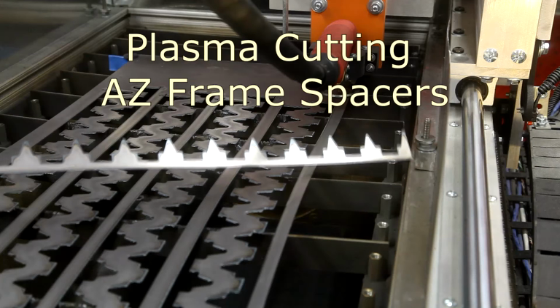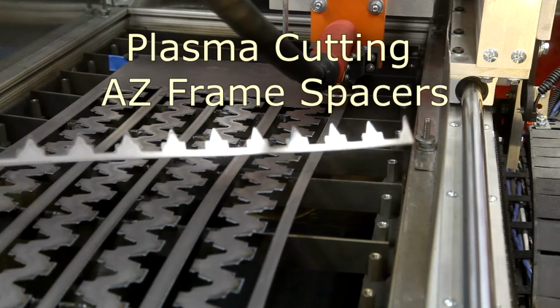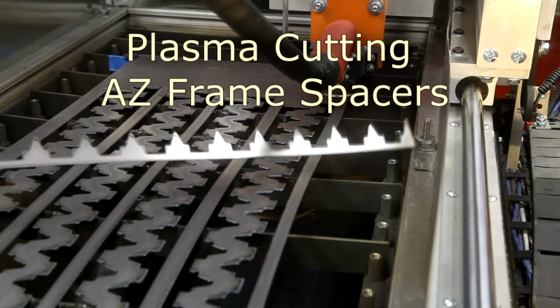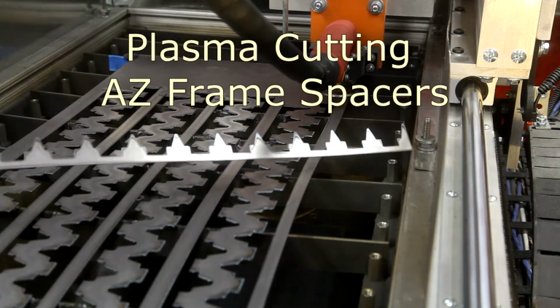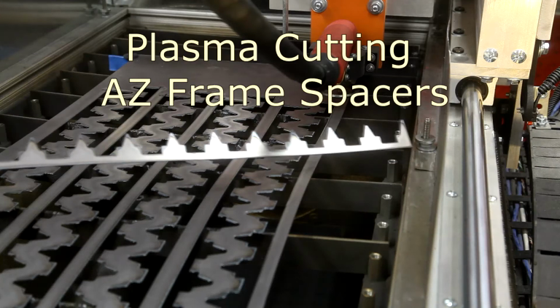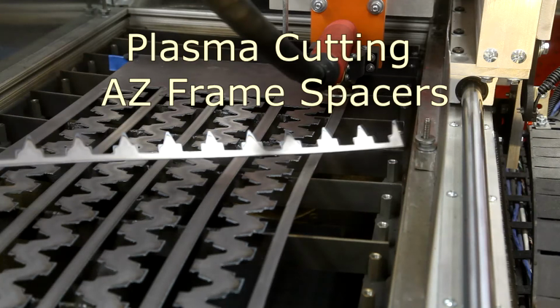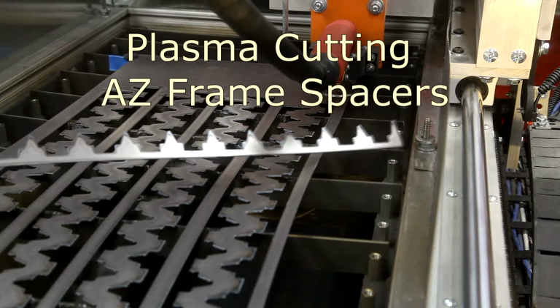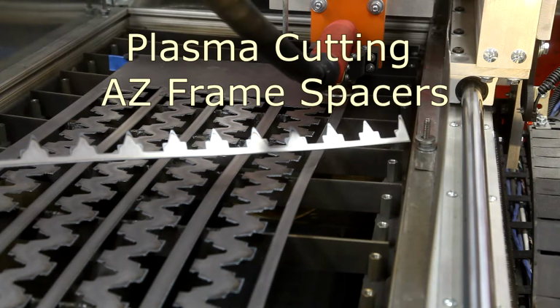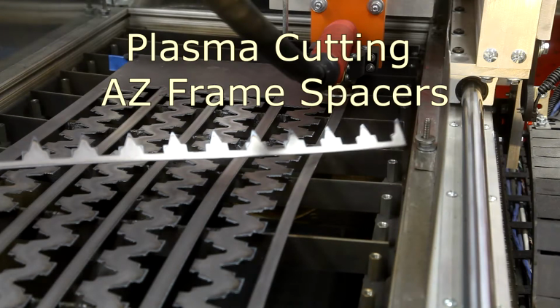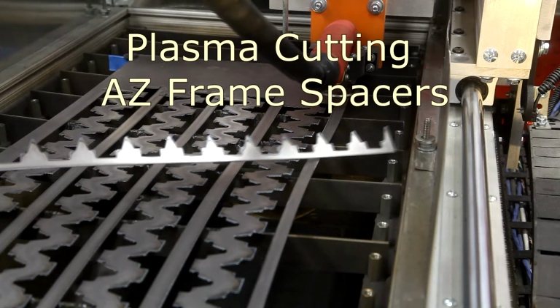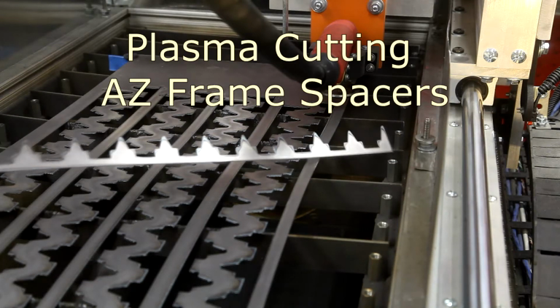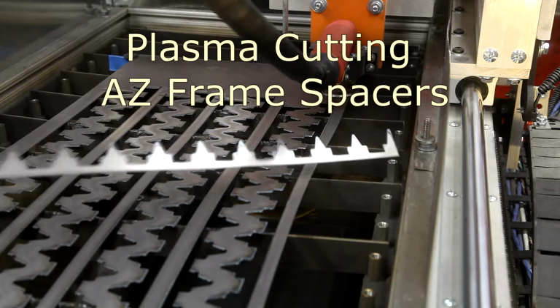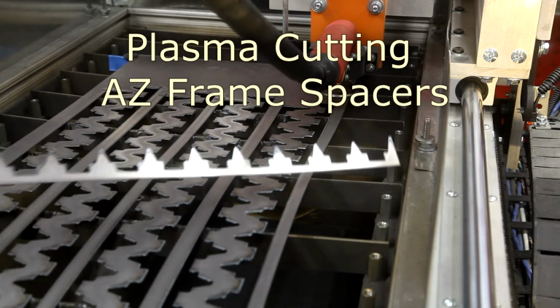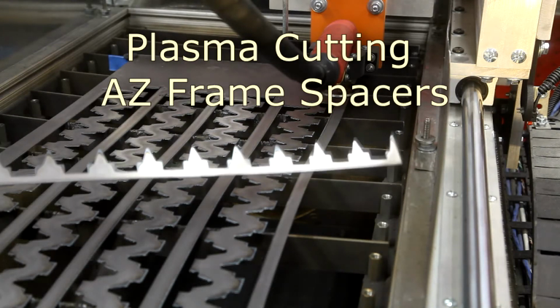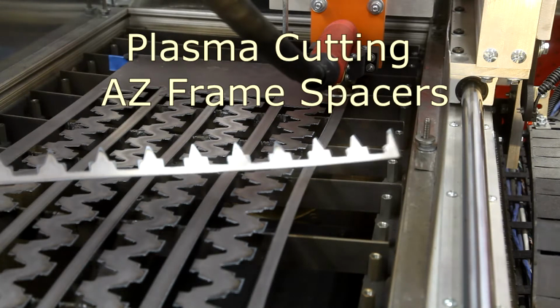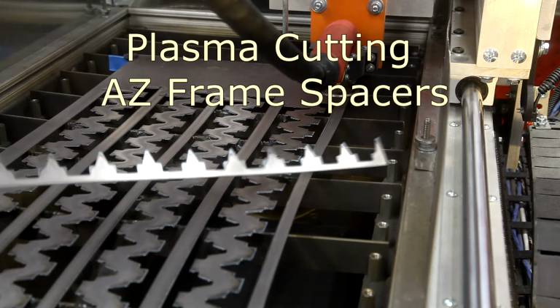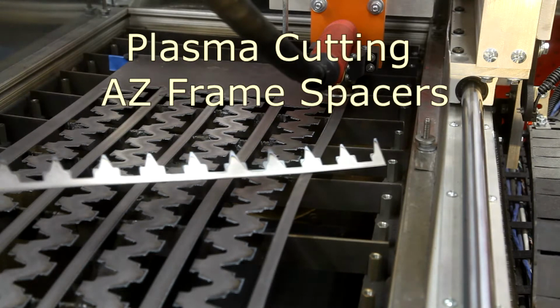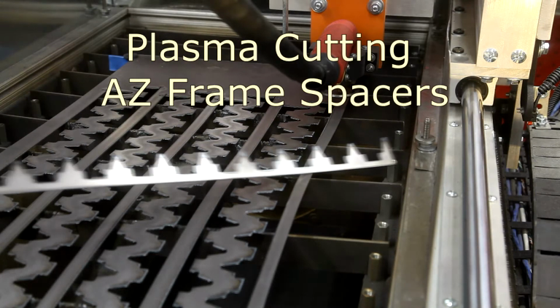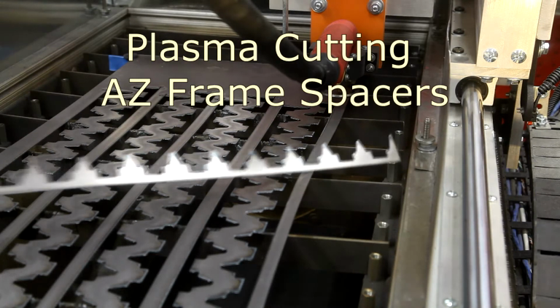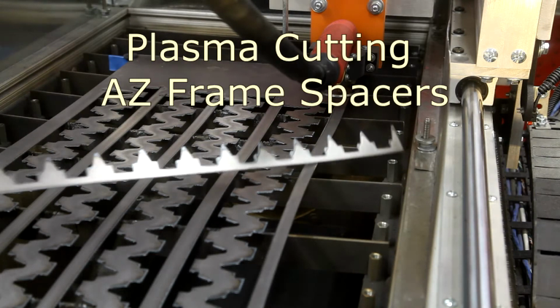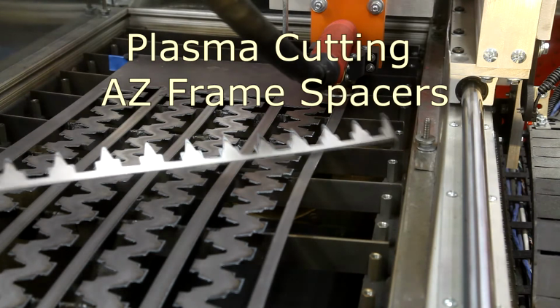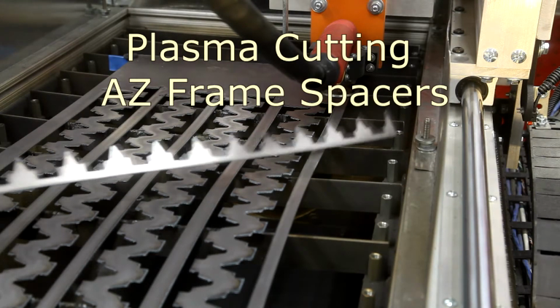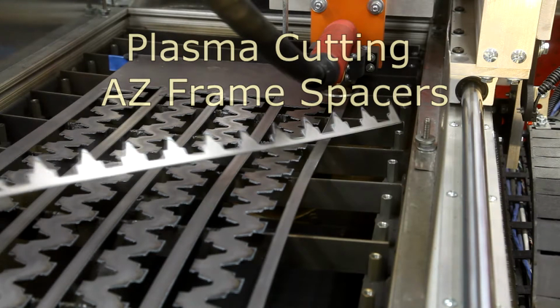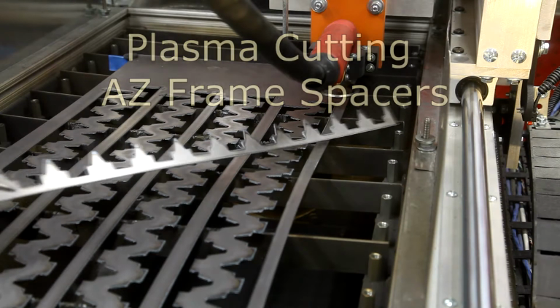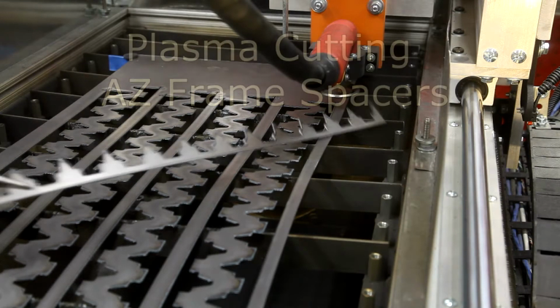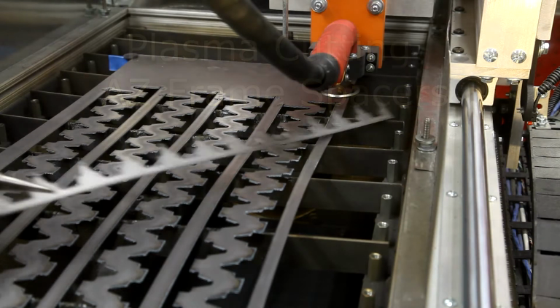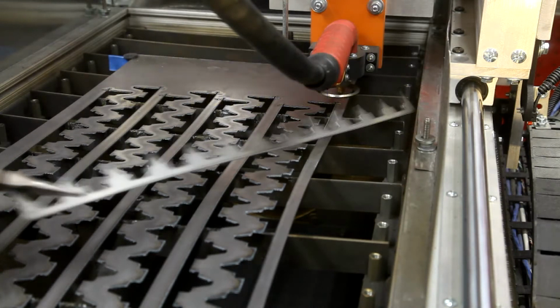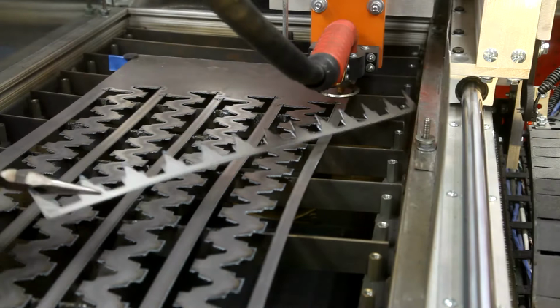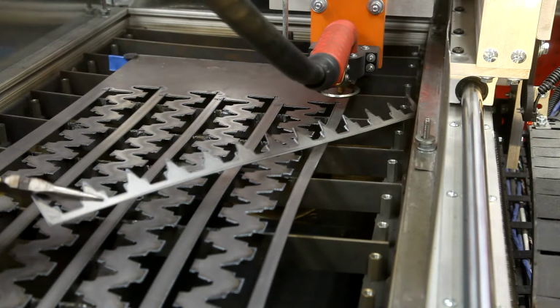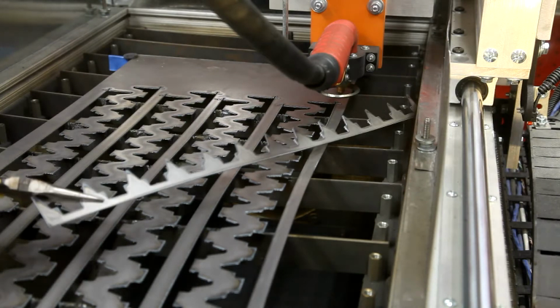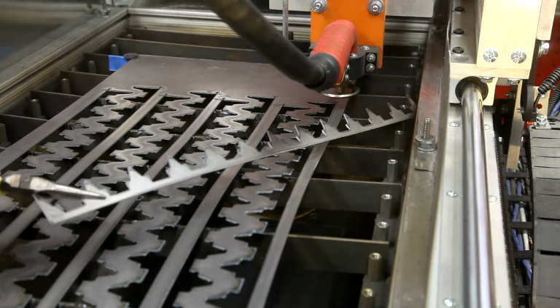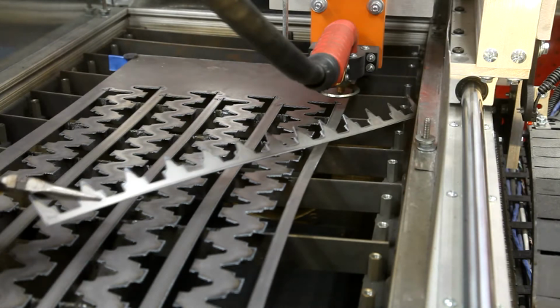In this video, I'm going to show you how I cut these frame spacers for my Slovenian beehives.